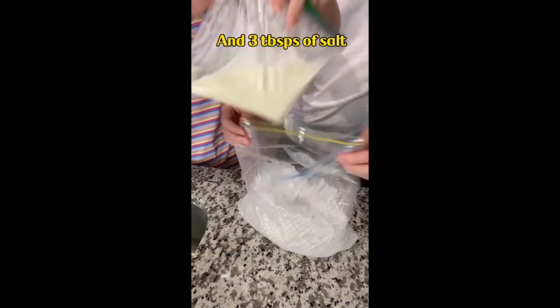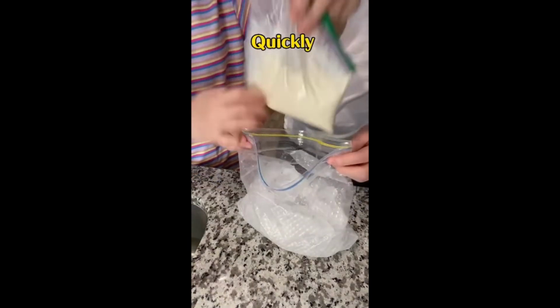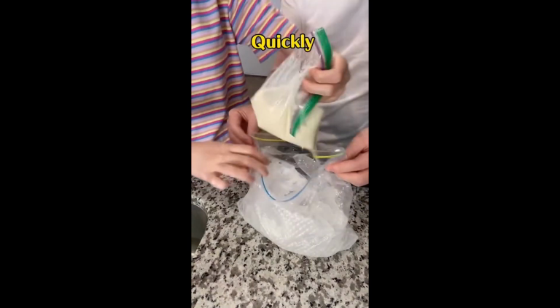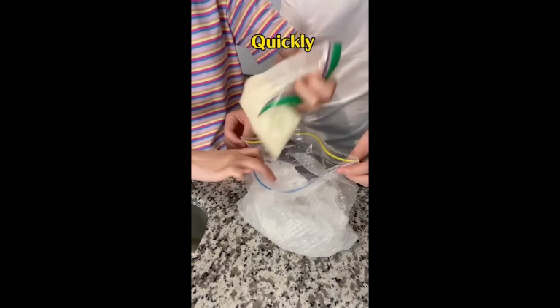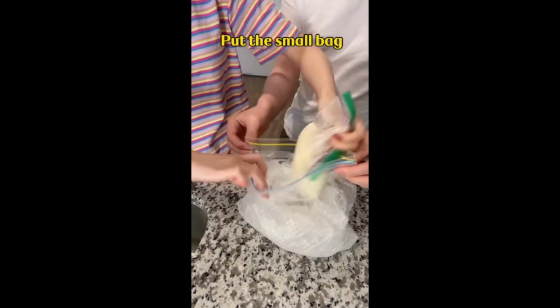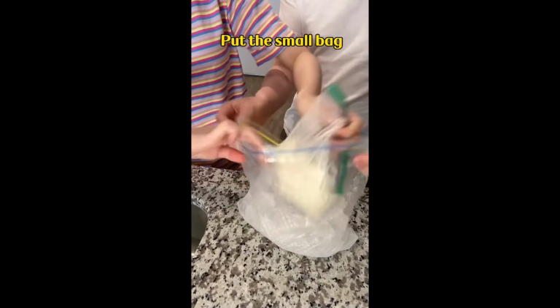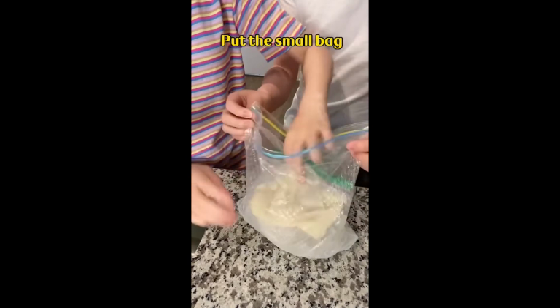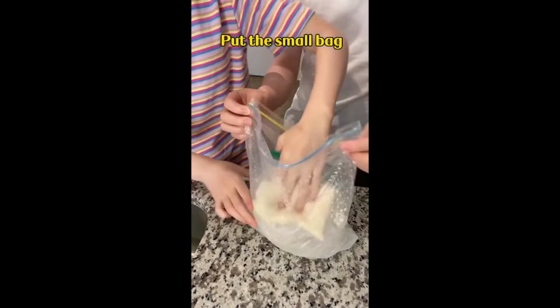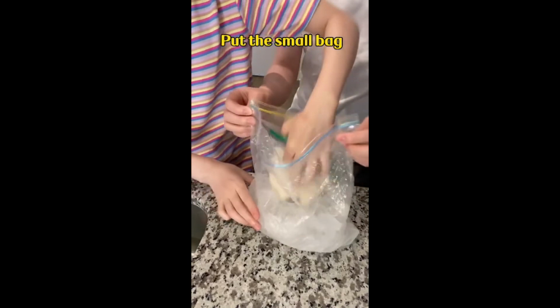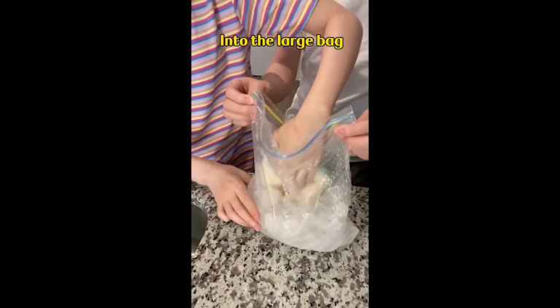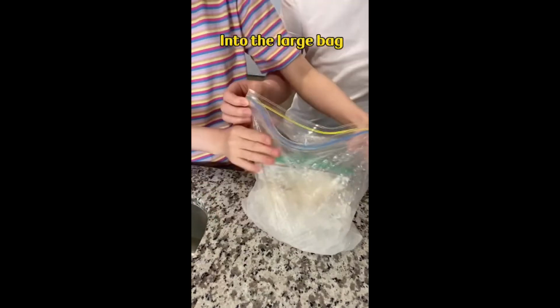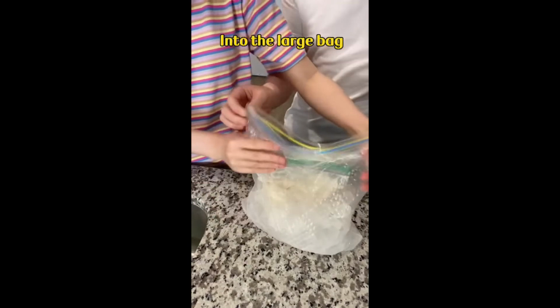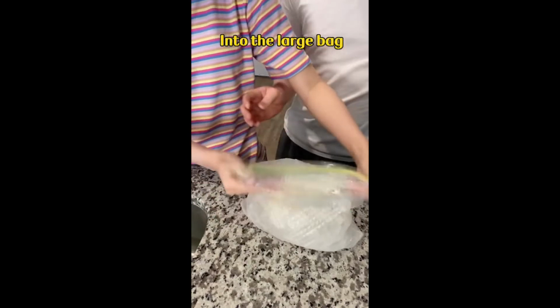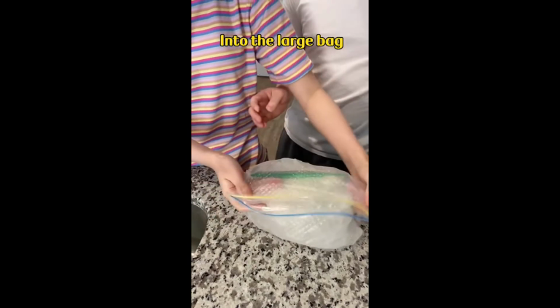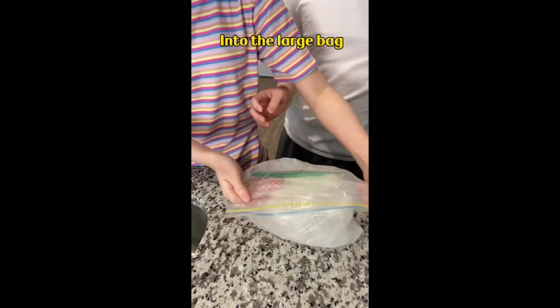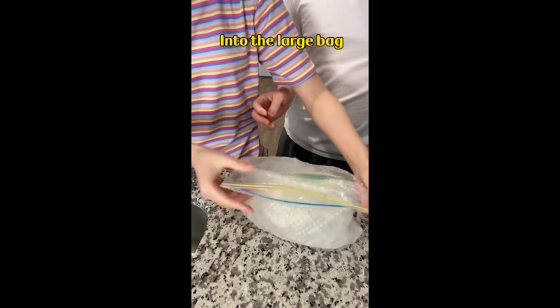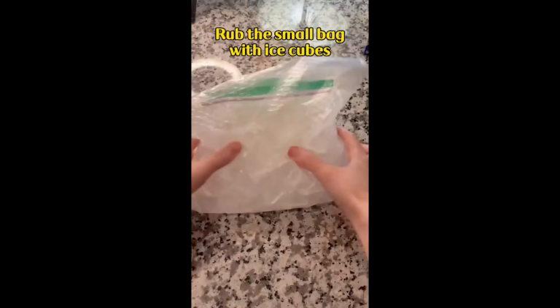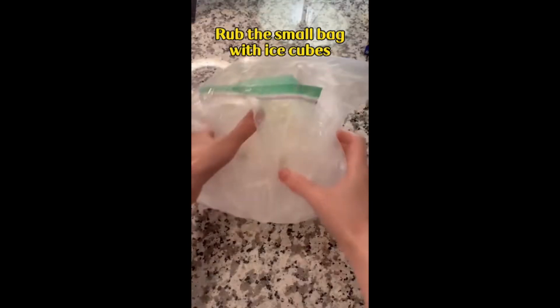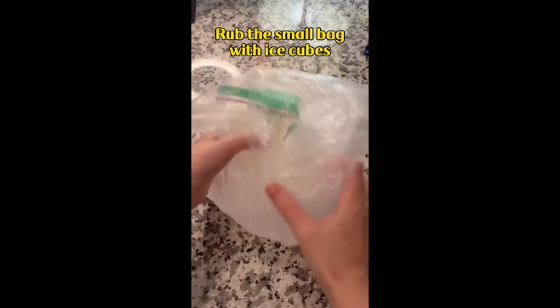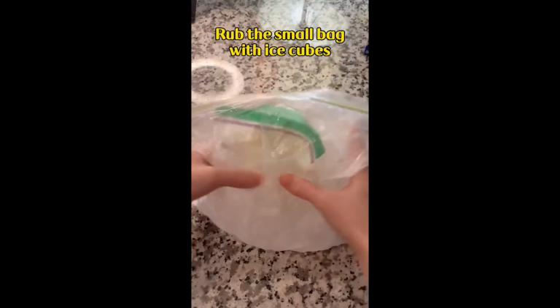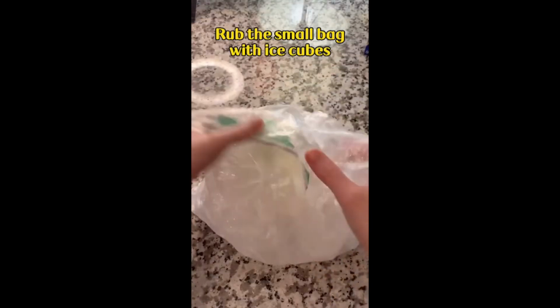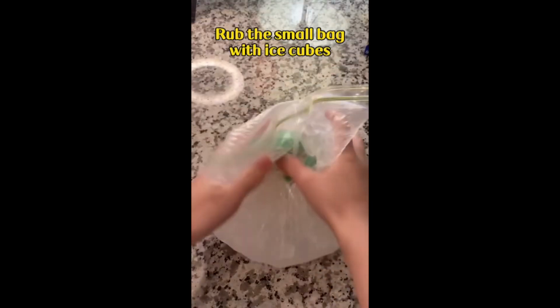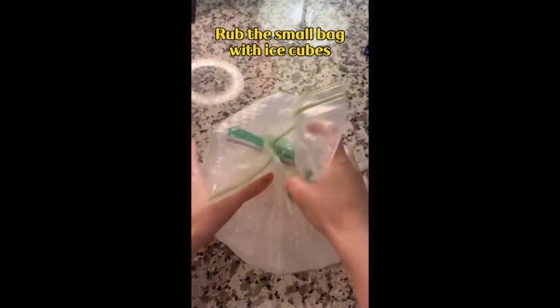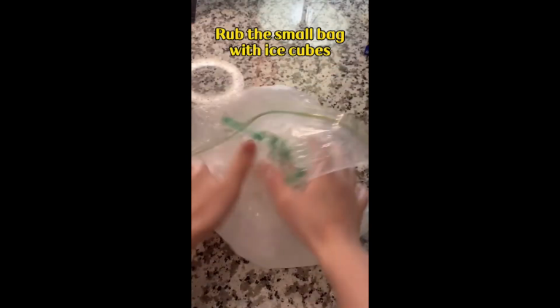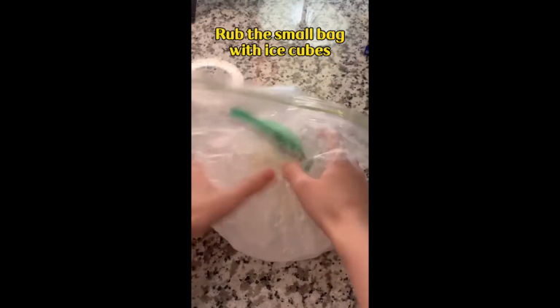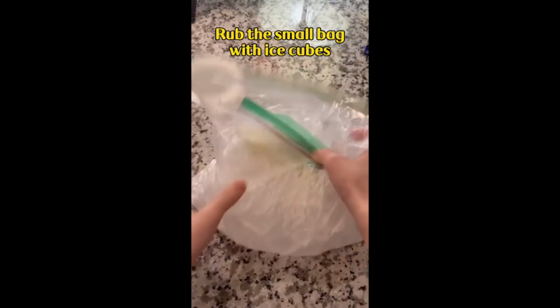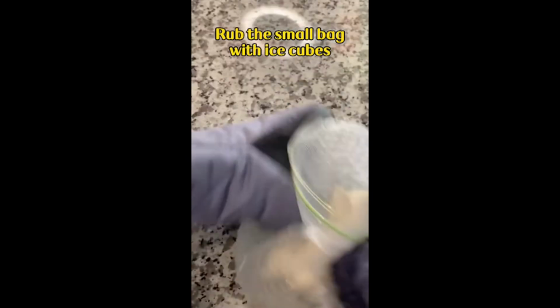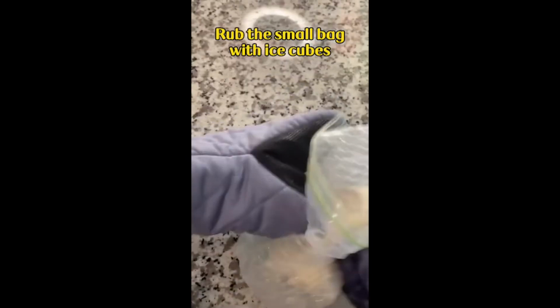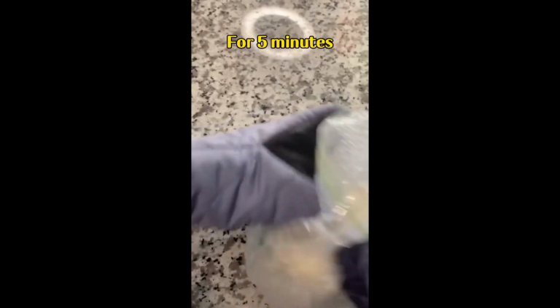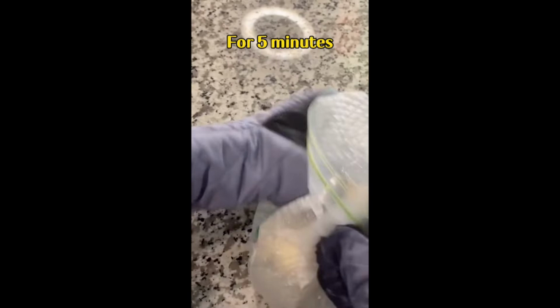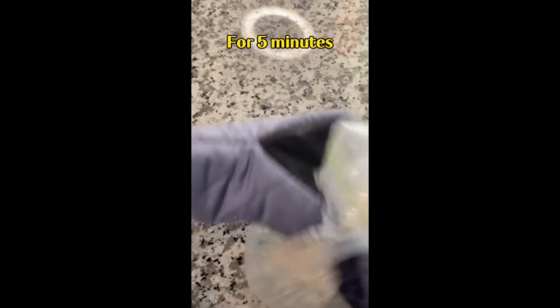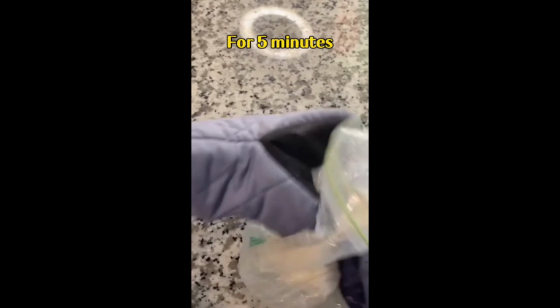Quickly put the small bag into the large bag. Rub the small bag with the ice cubes for 5 minutes.